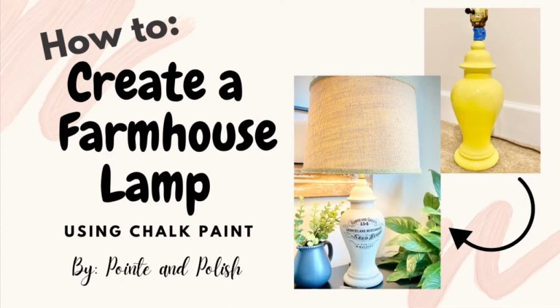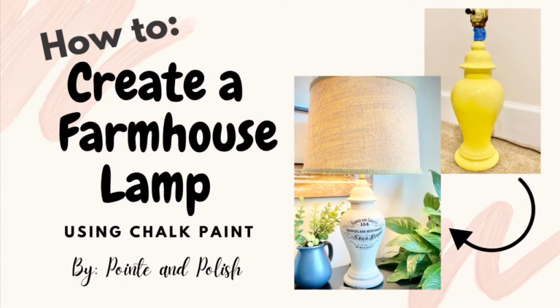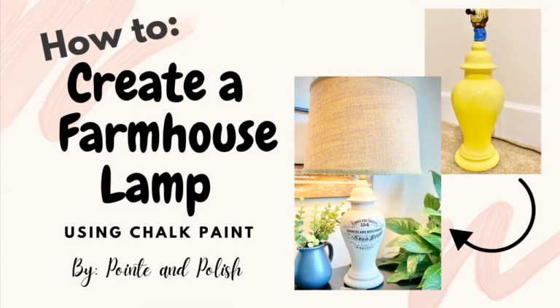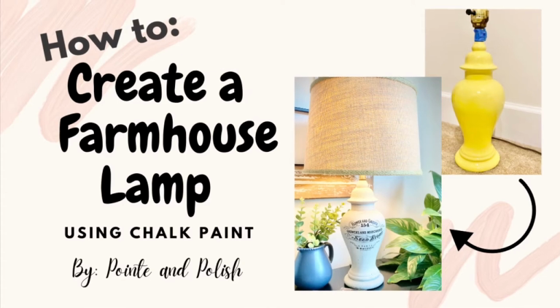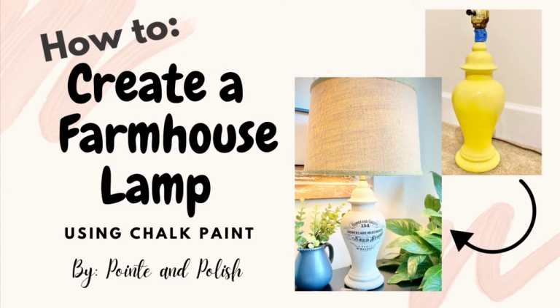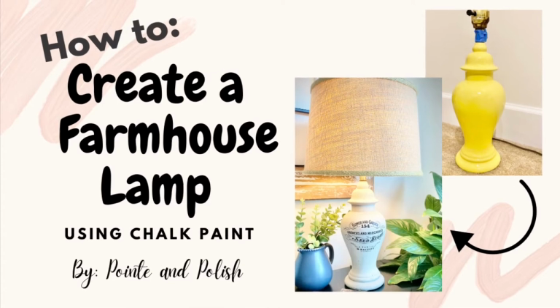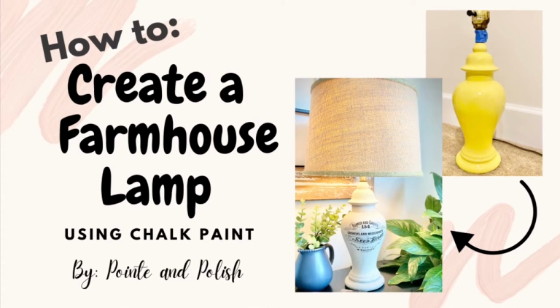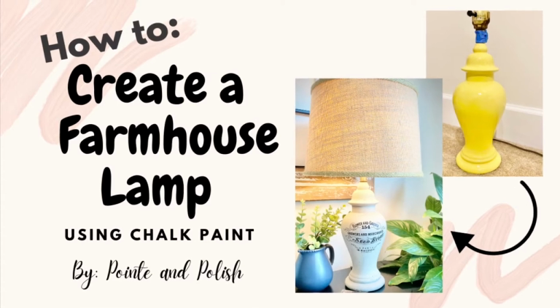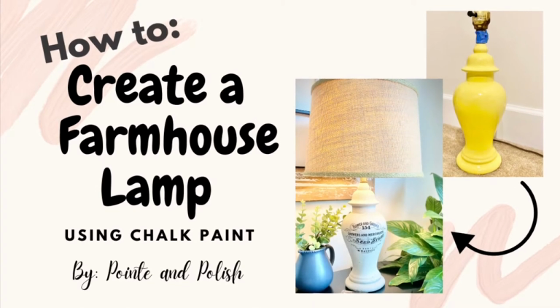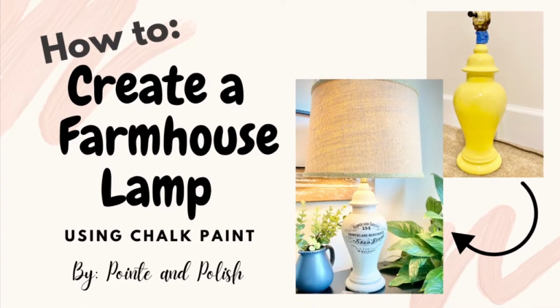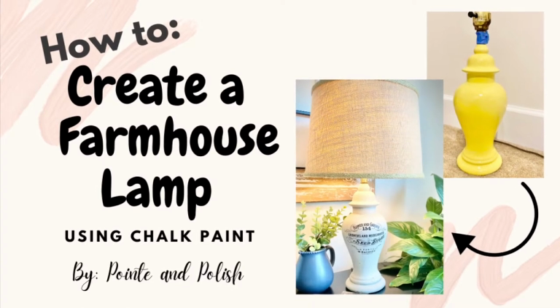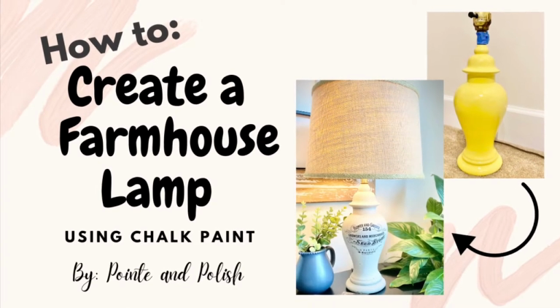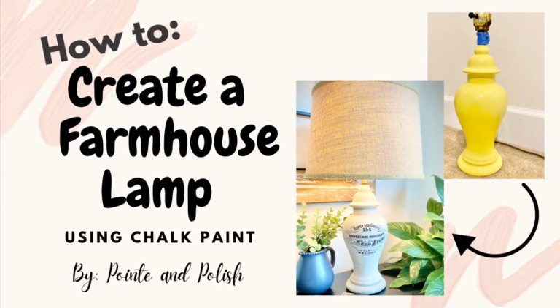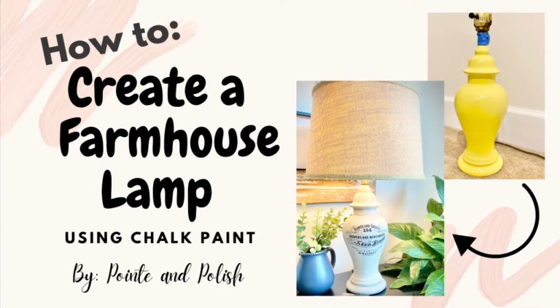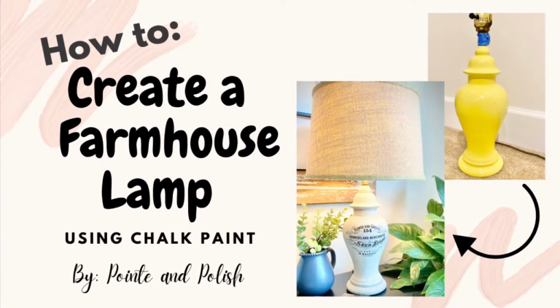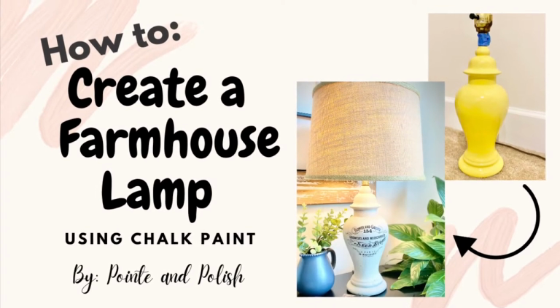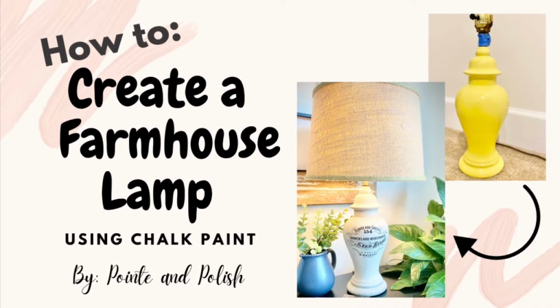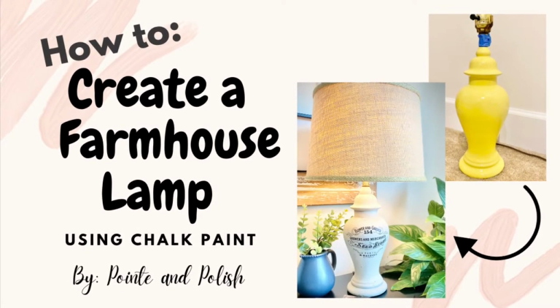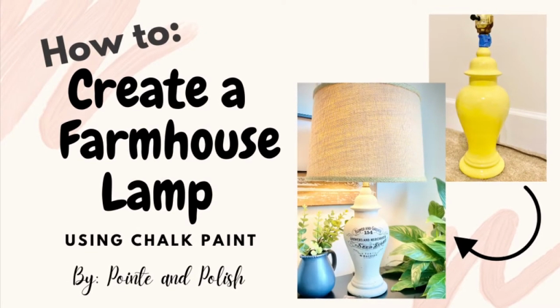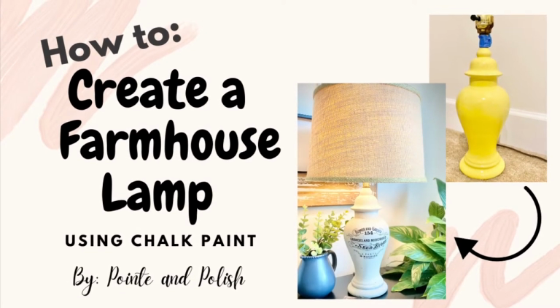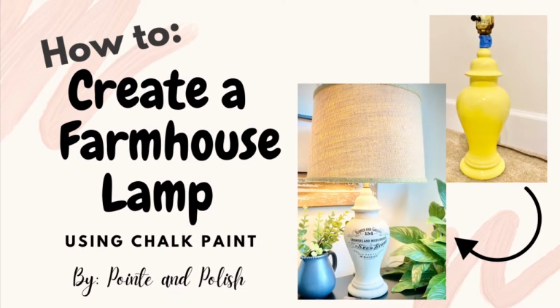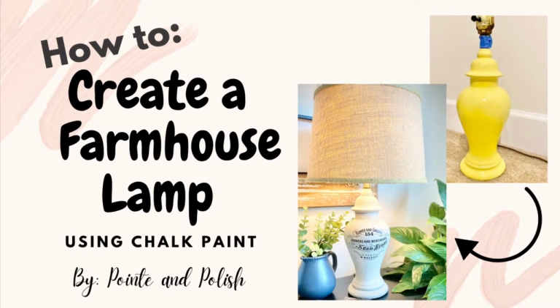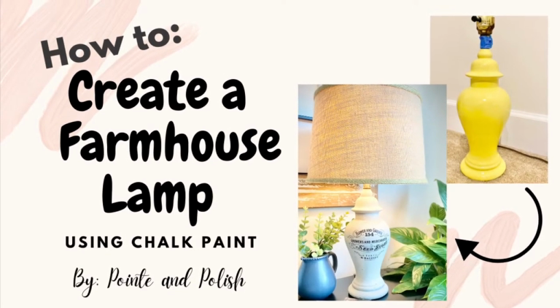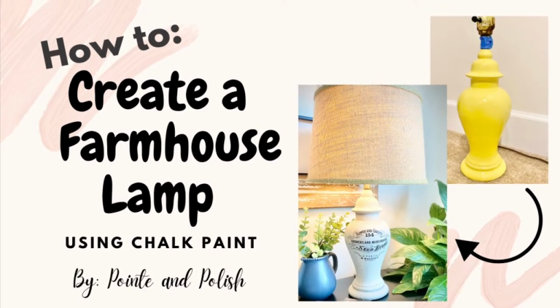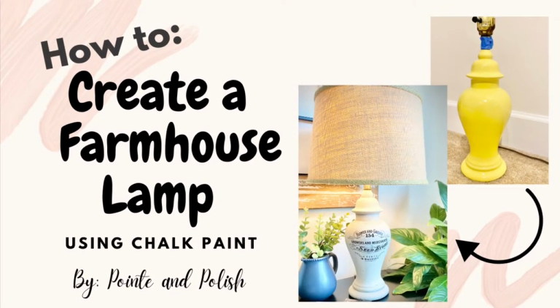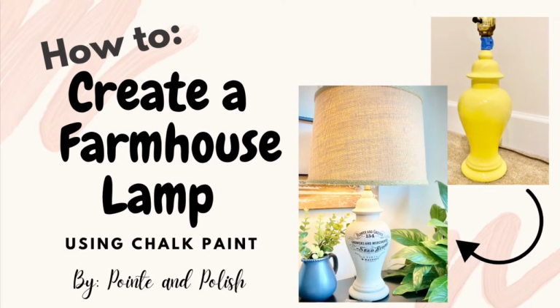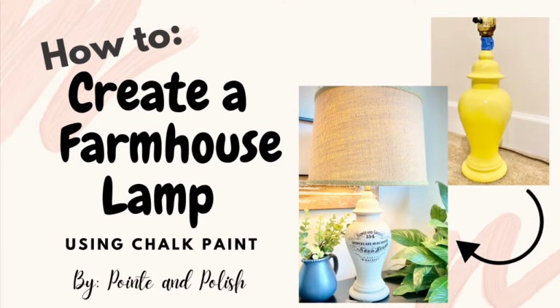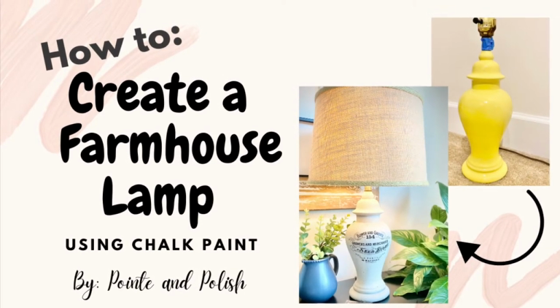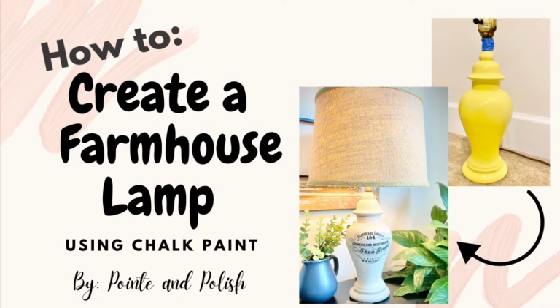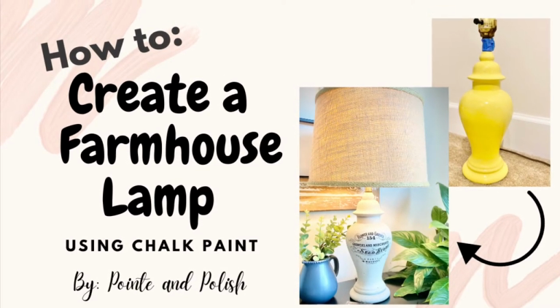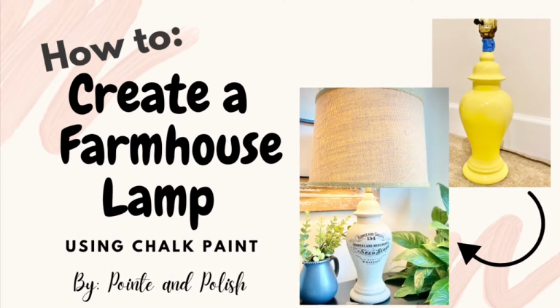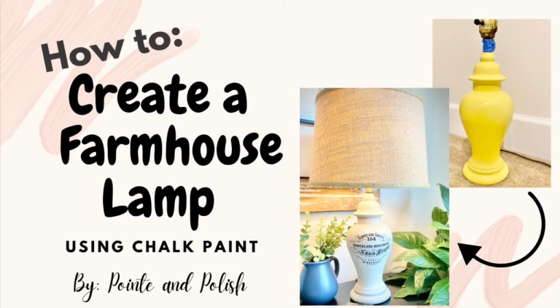Hey friends, let me show you how I gave this outdated lamp a total farmhouse facelift.